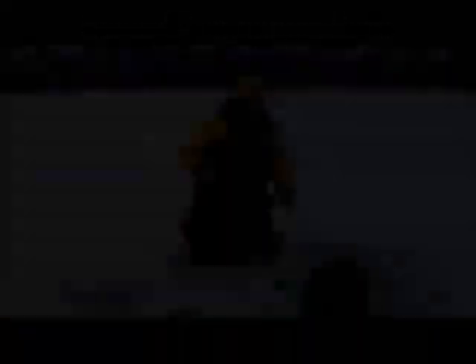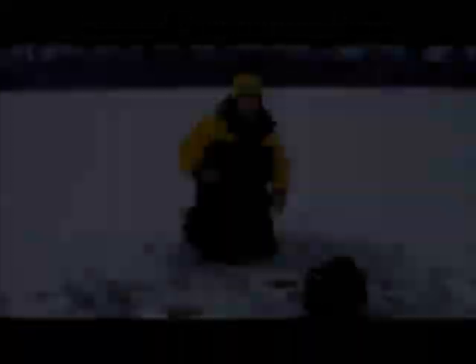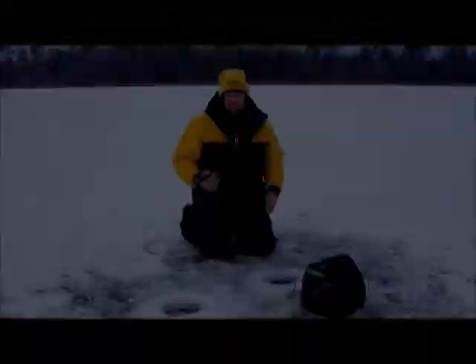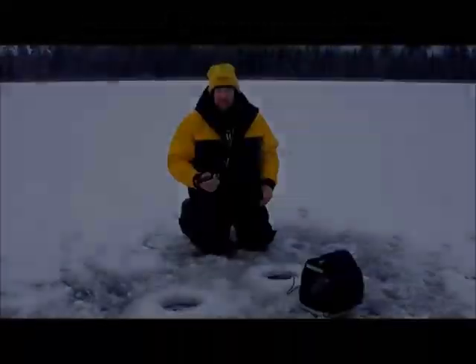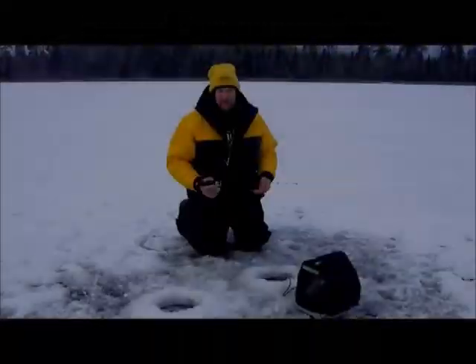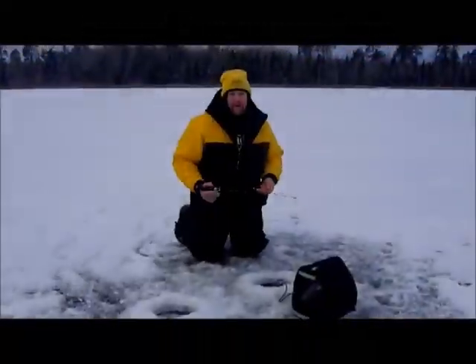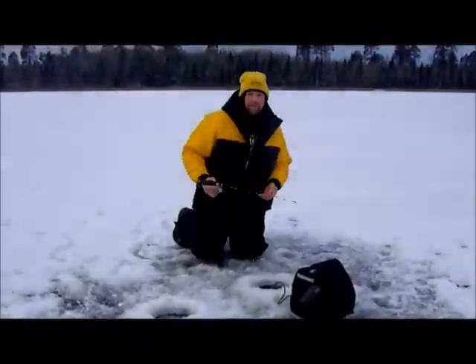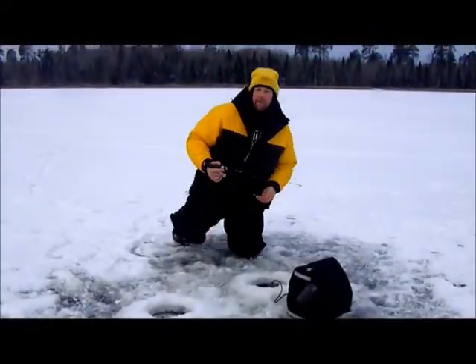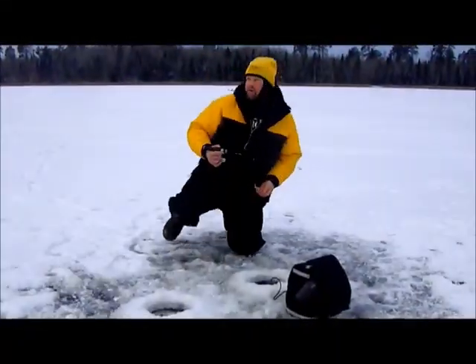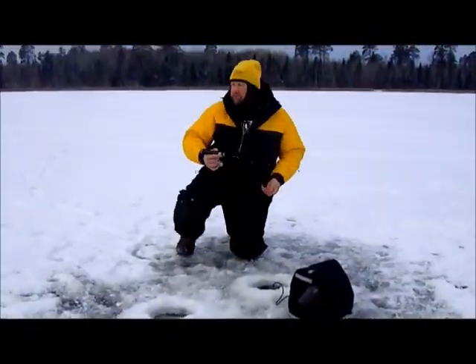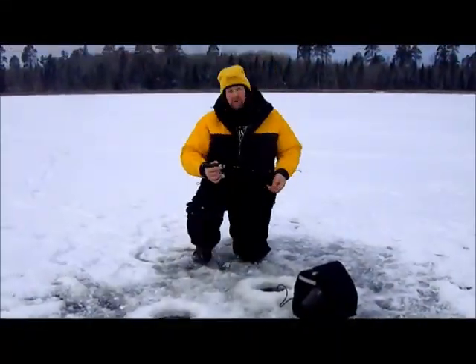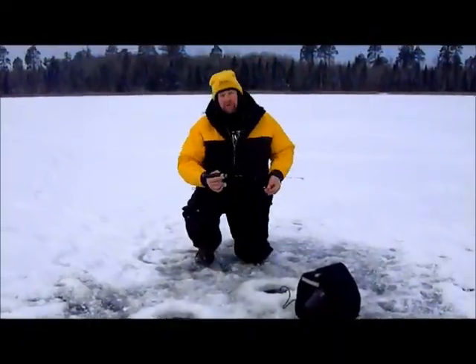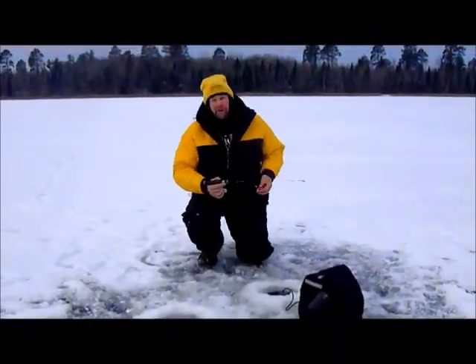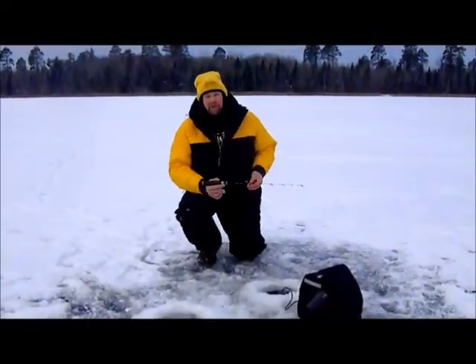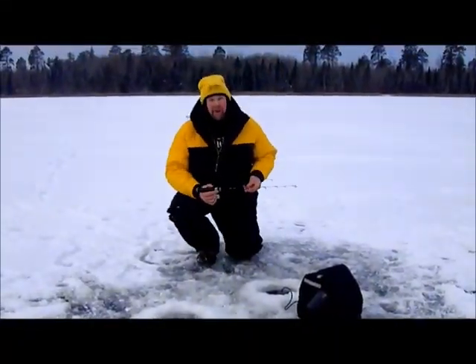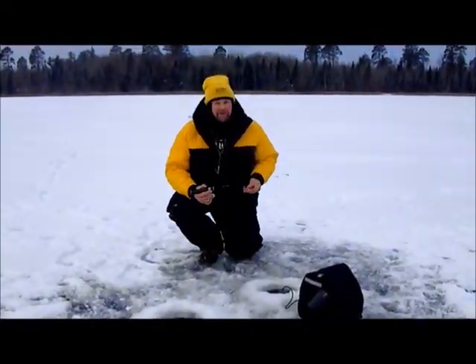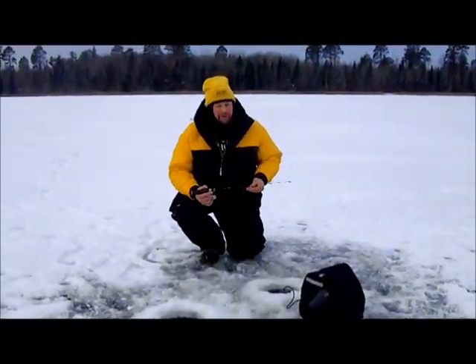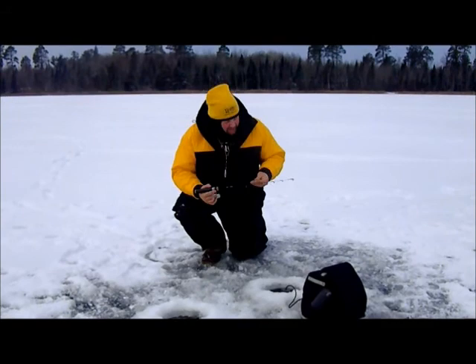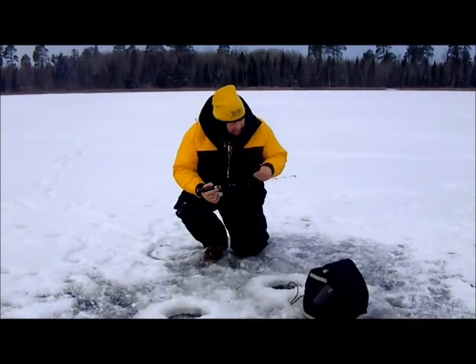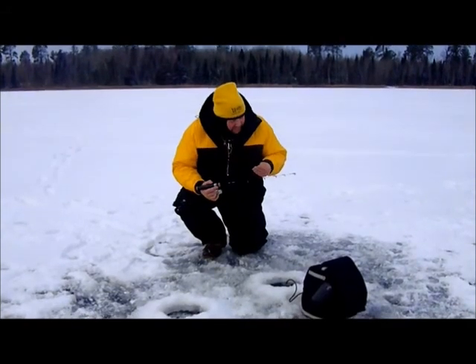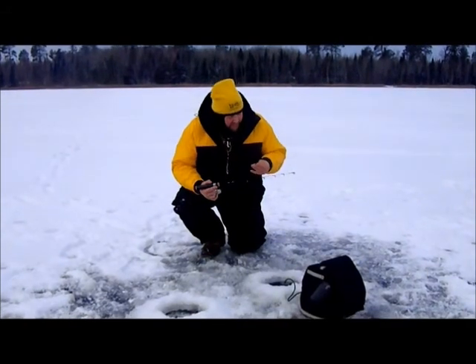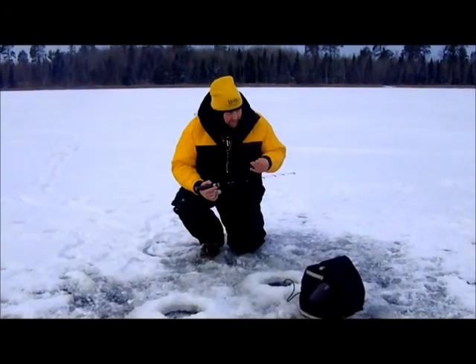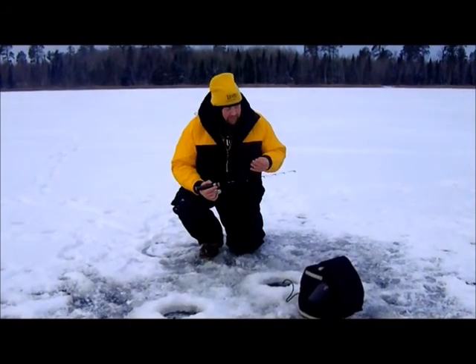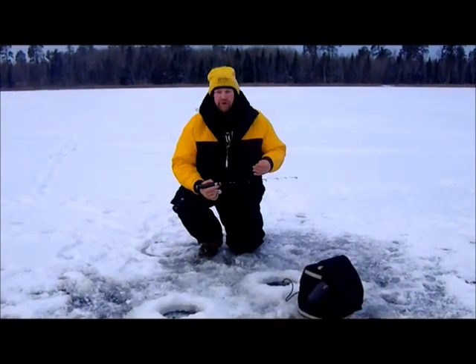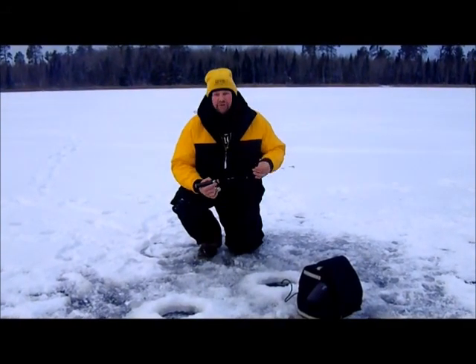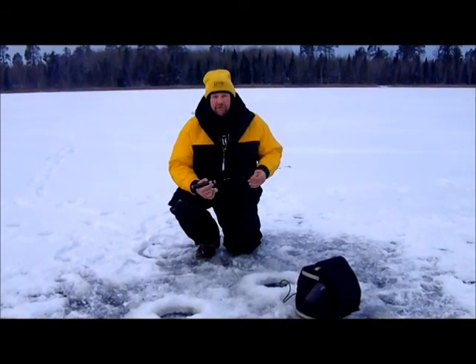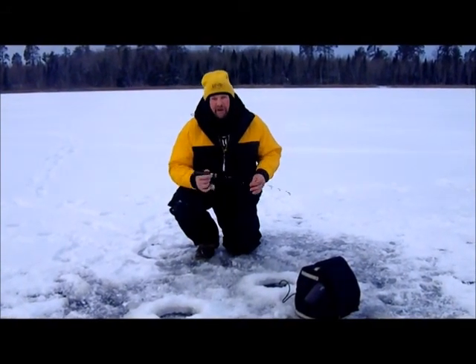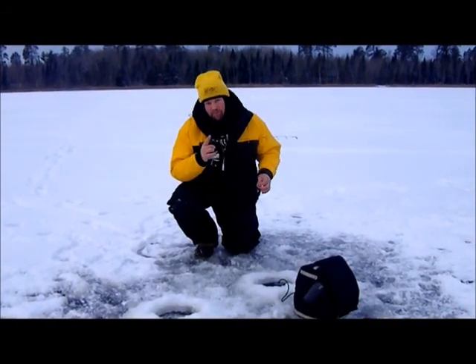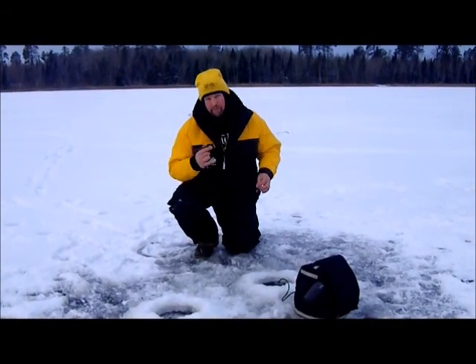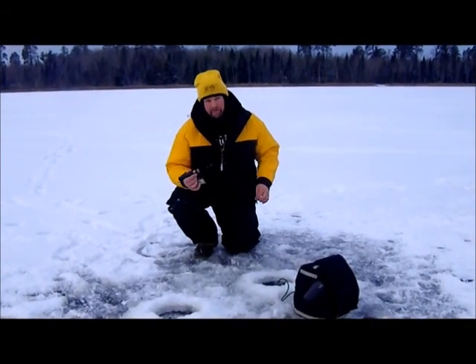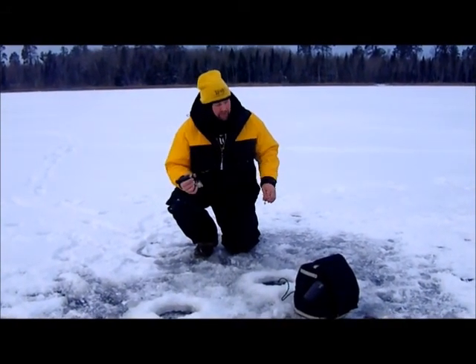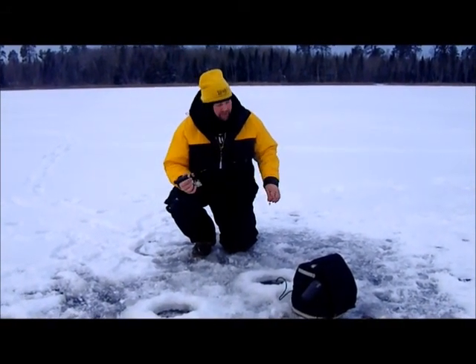Hi, I'm John Thielen. I'm up on a northern Minnesota lake today on first ice. I want to show you a trick for catching more big bluegills.